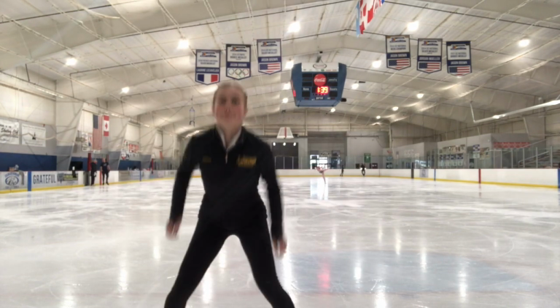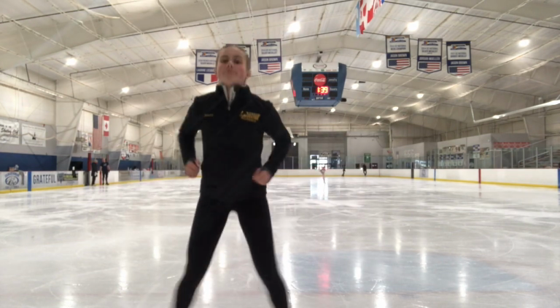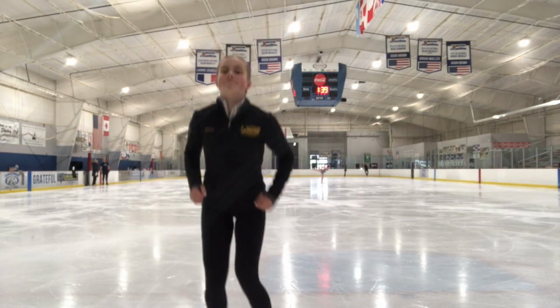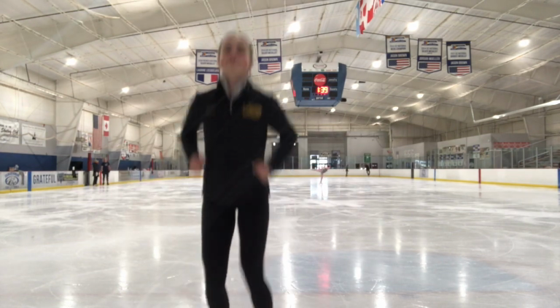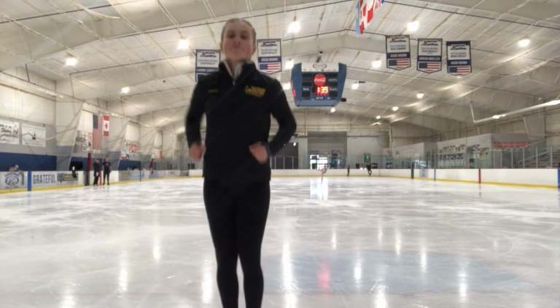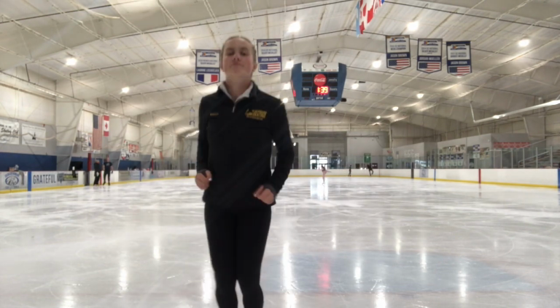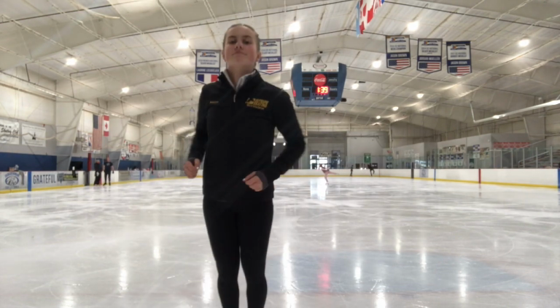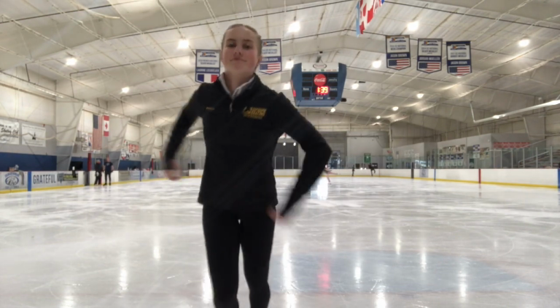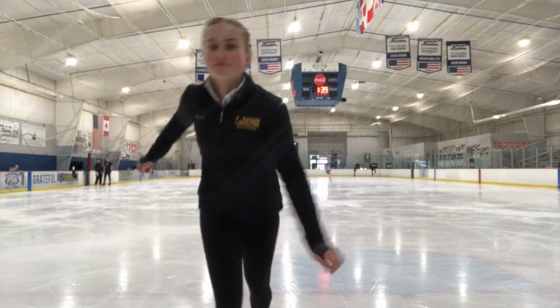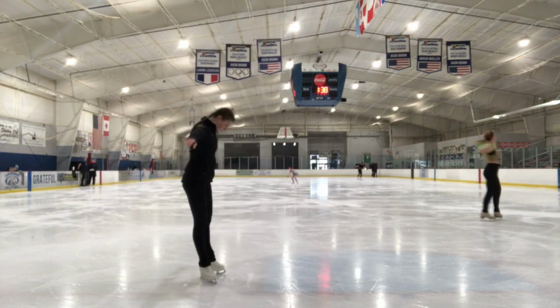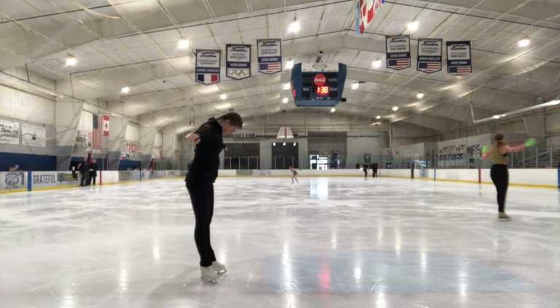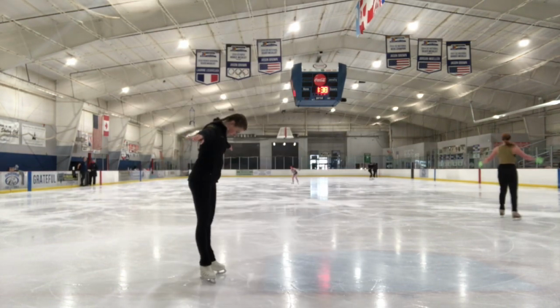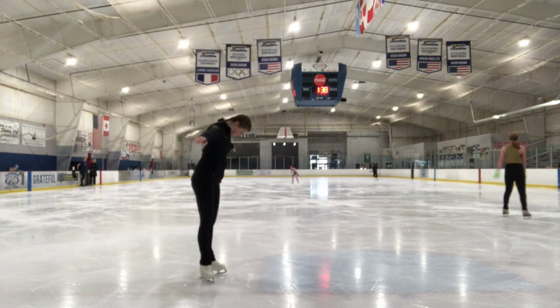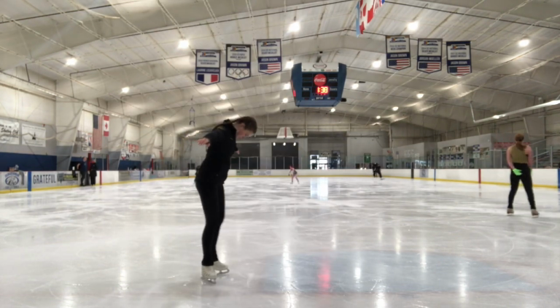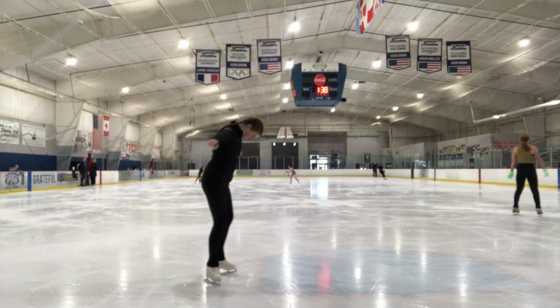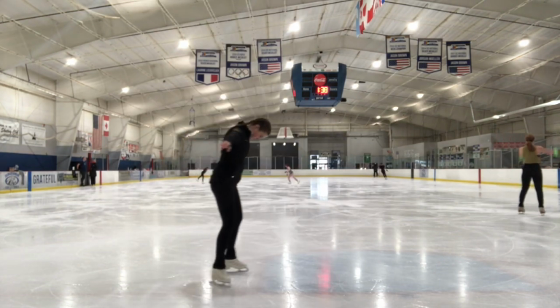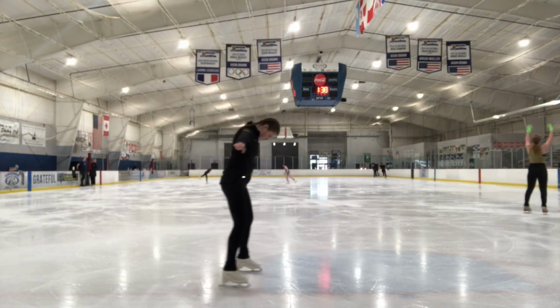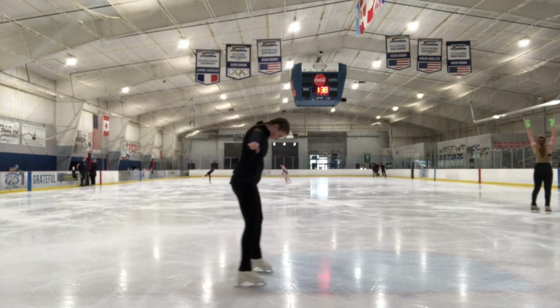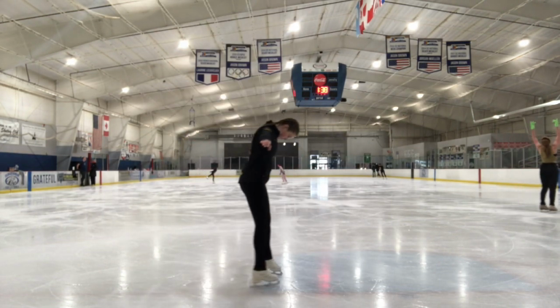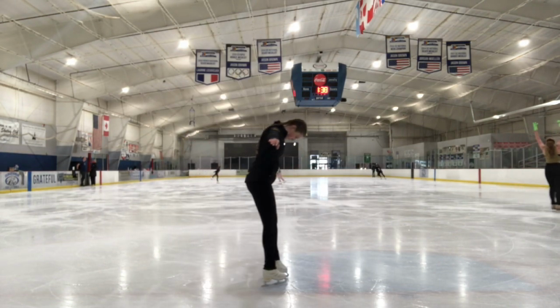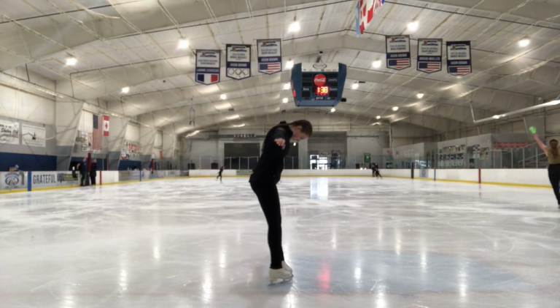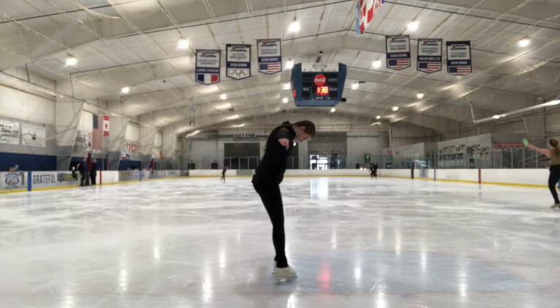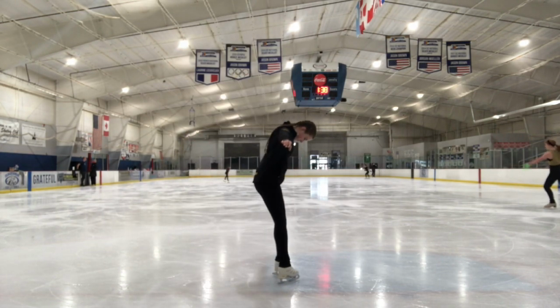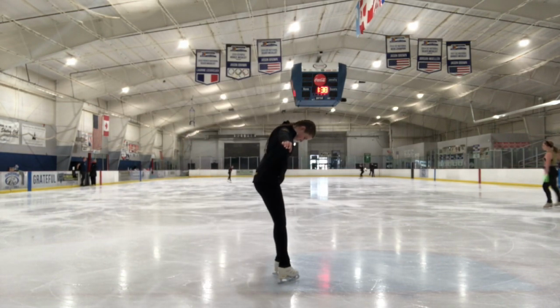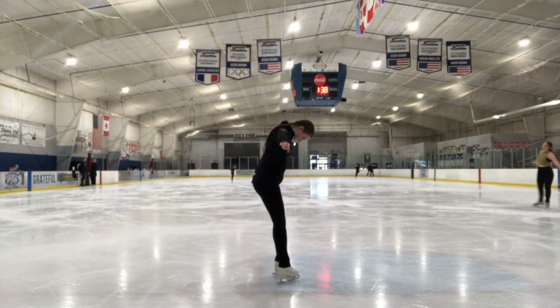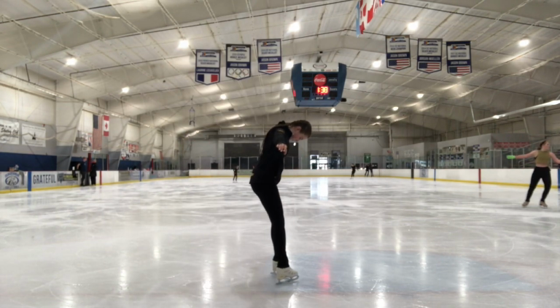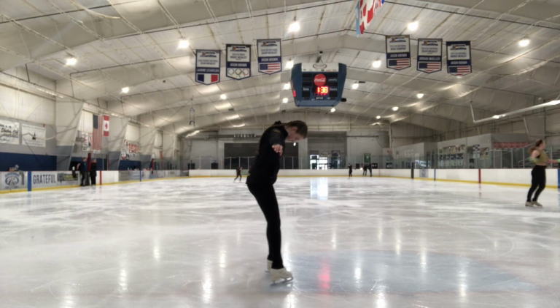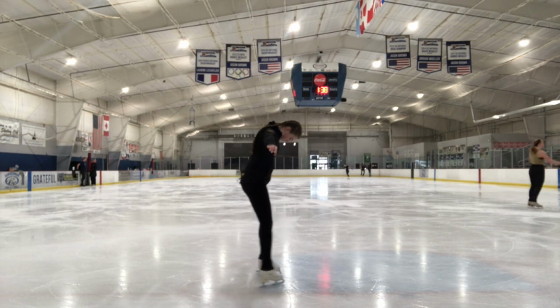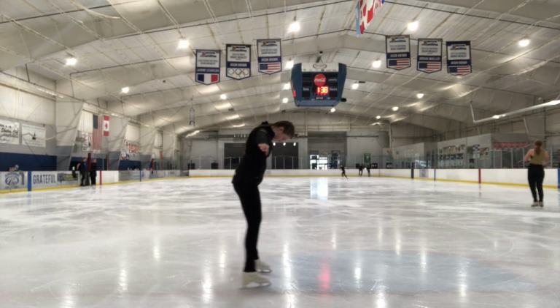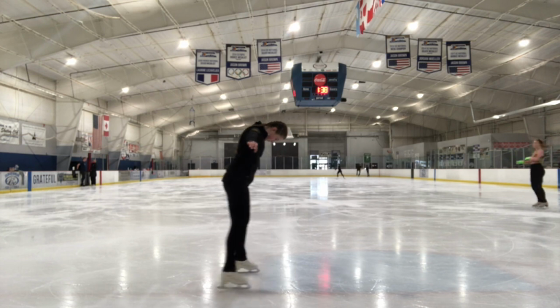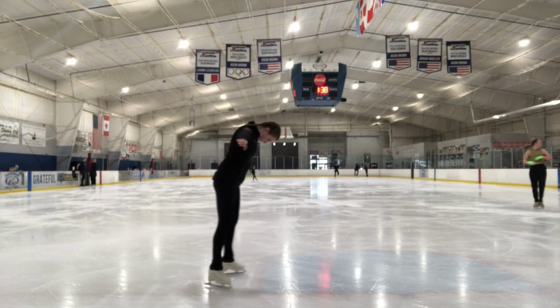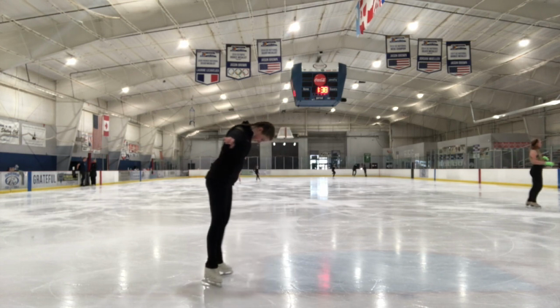Another thing to avoid is keeping your head down. You want to make sure your head is up and your arms are out for balance.